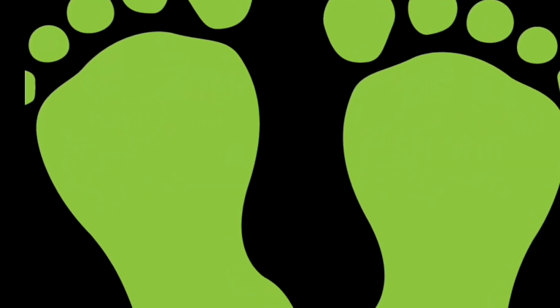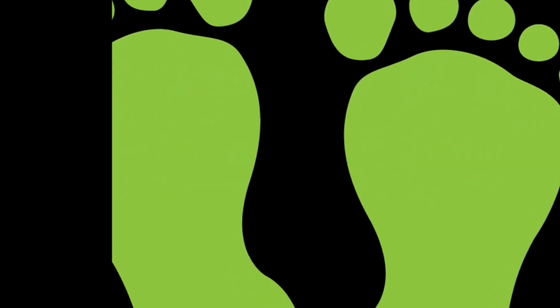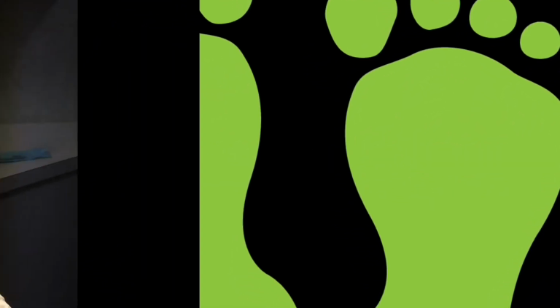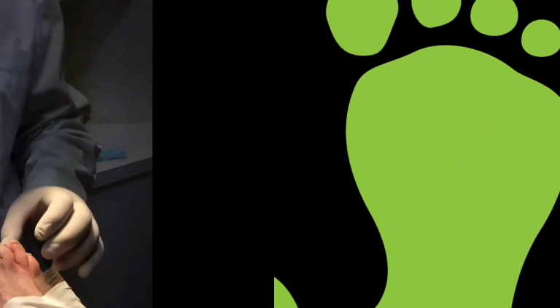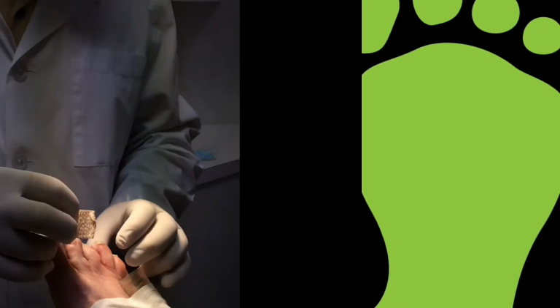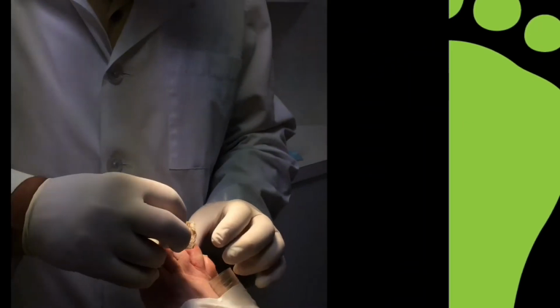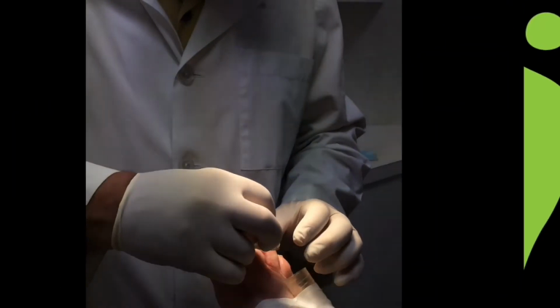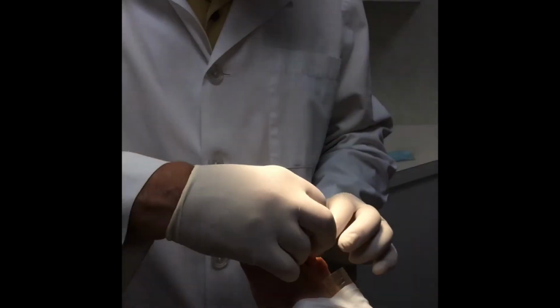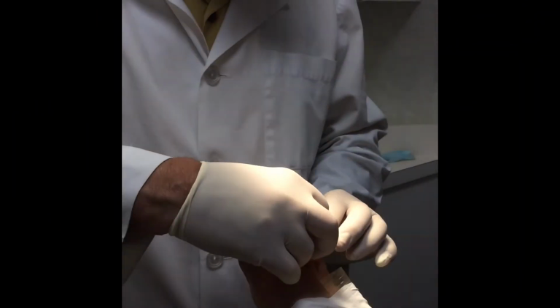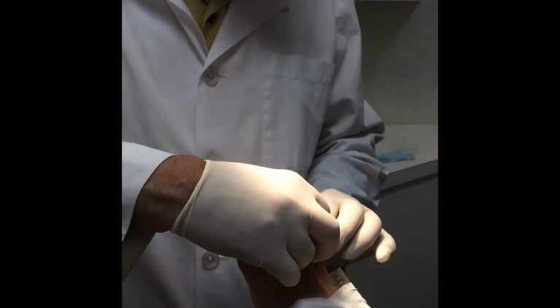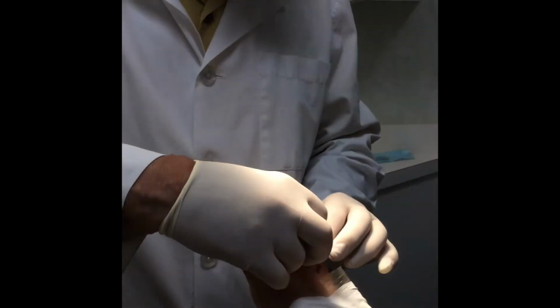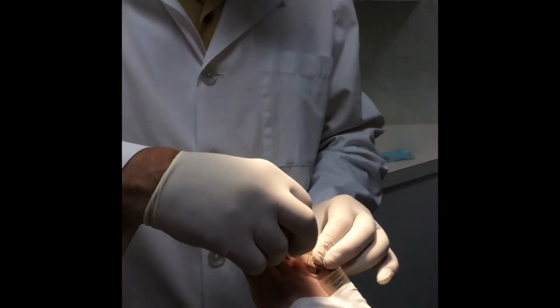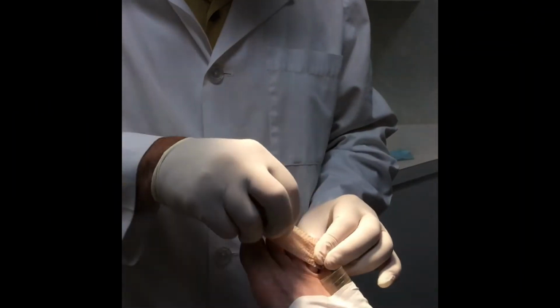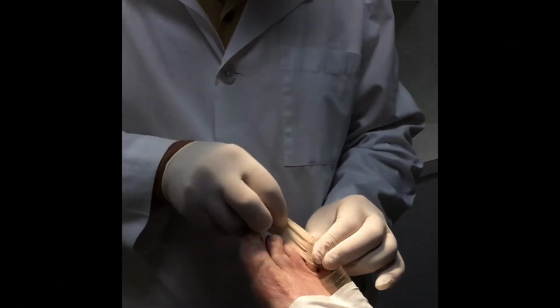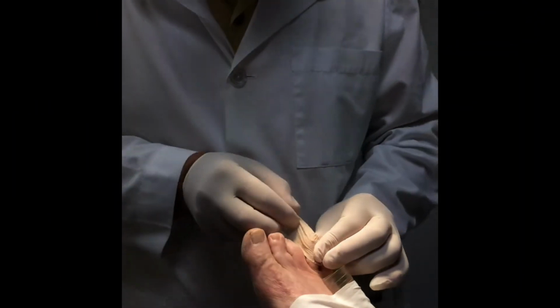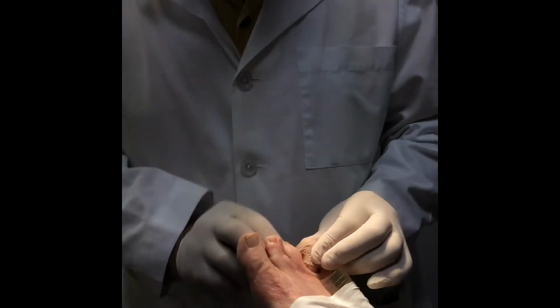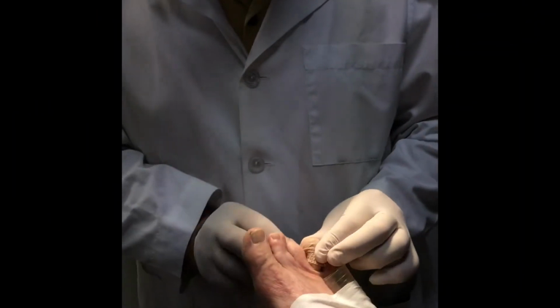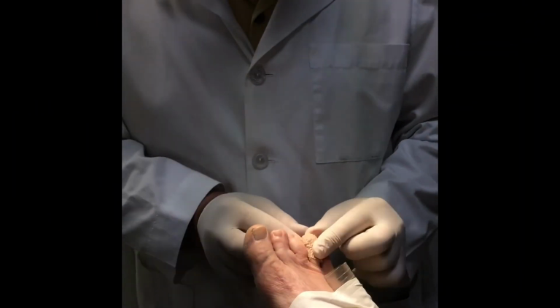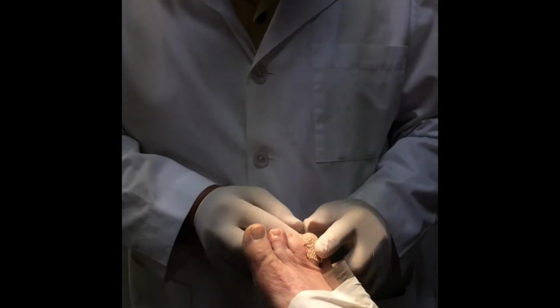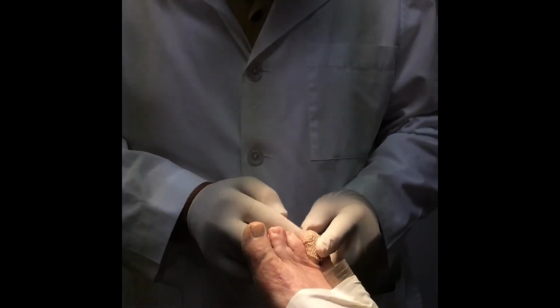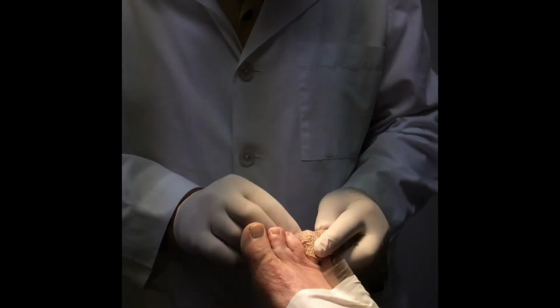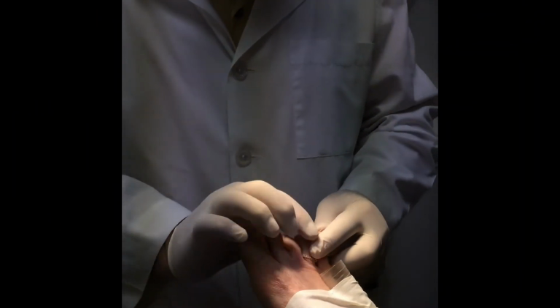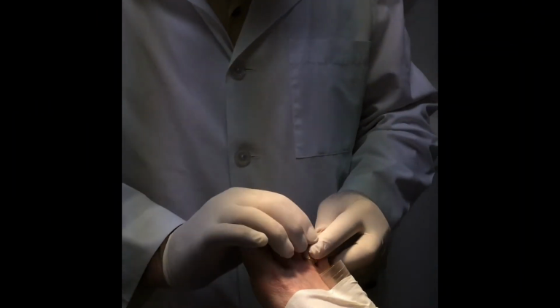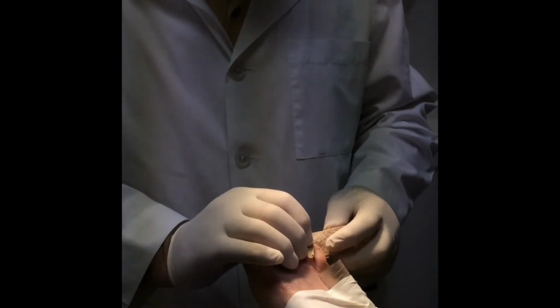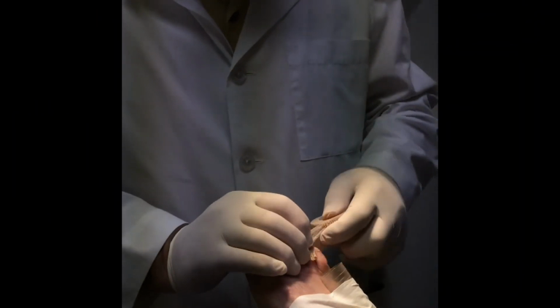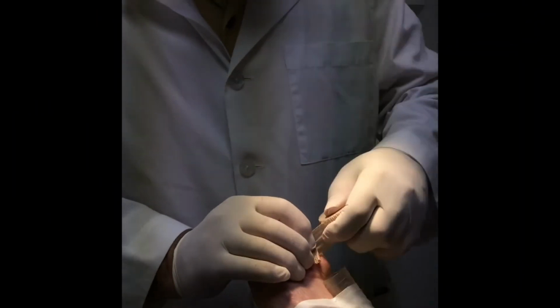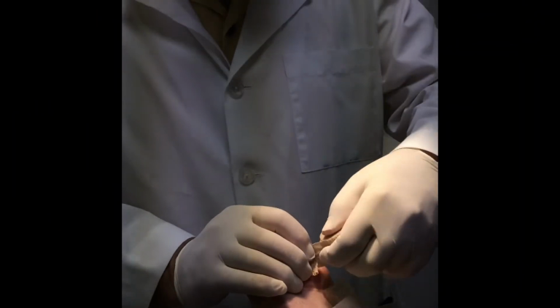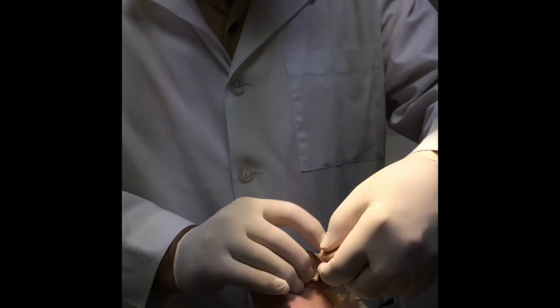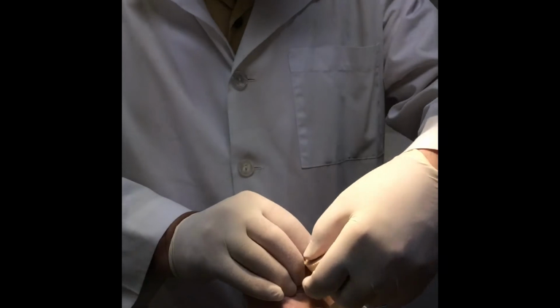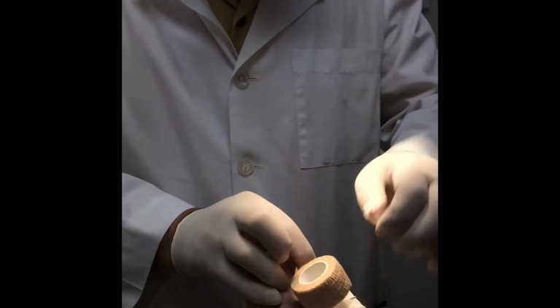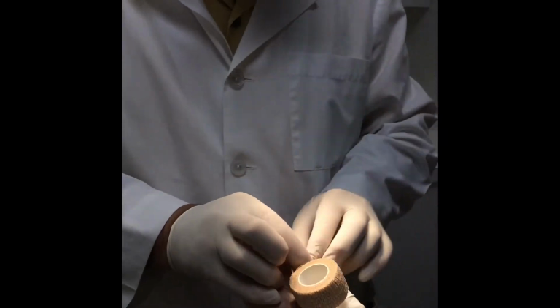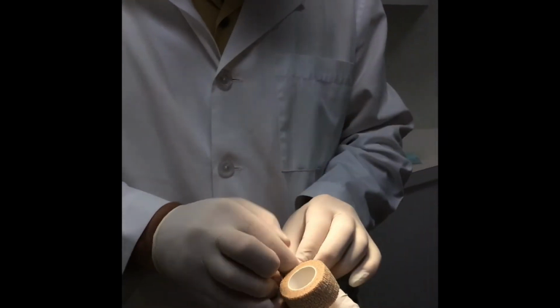Hi, it's Dr. Paul Potash. Today we are going to remove a patient's toenail using a laser.